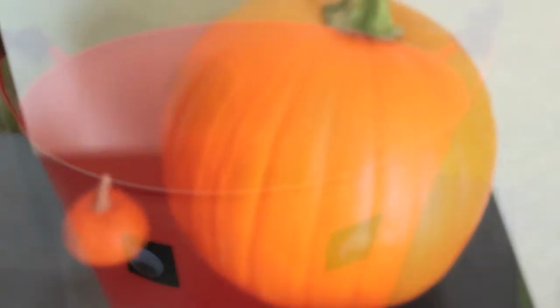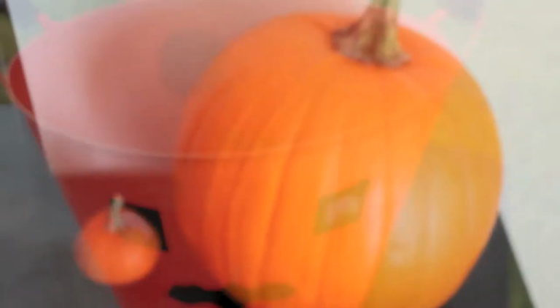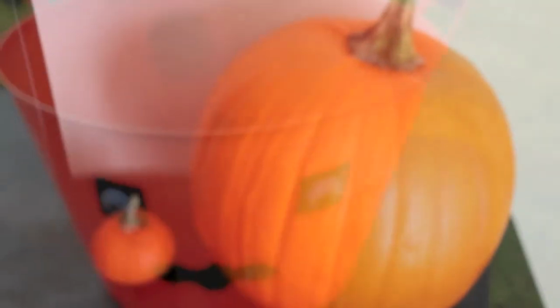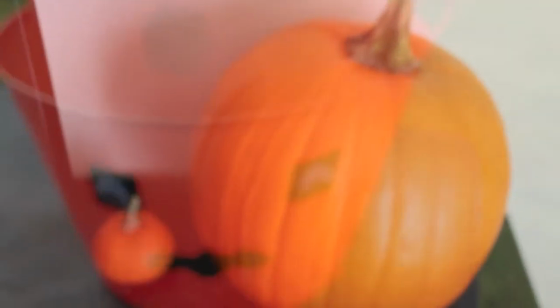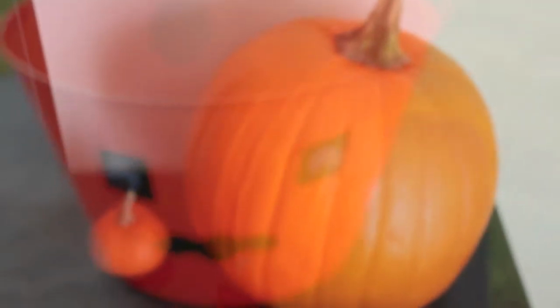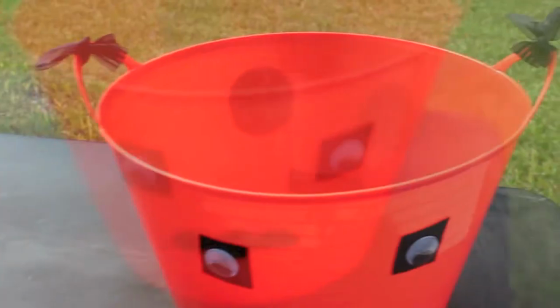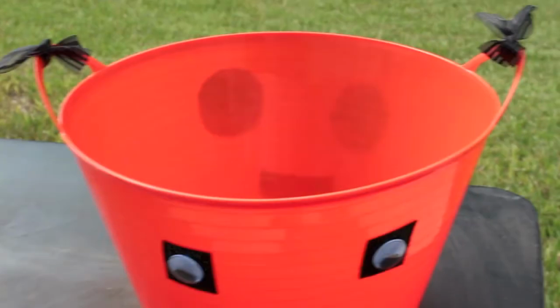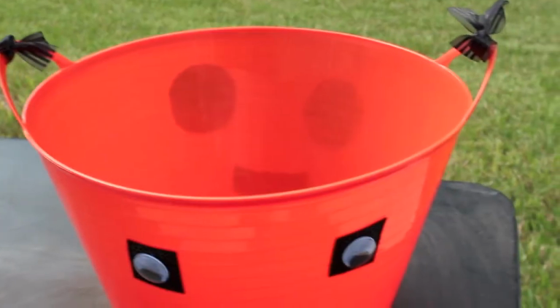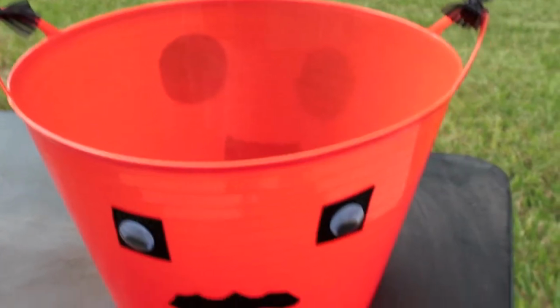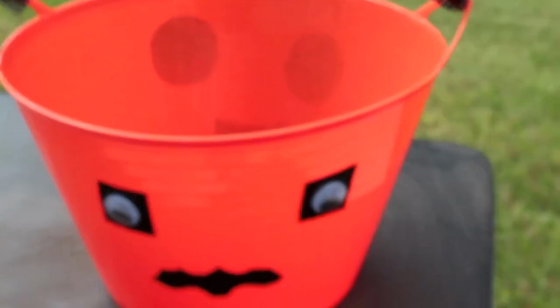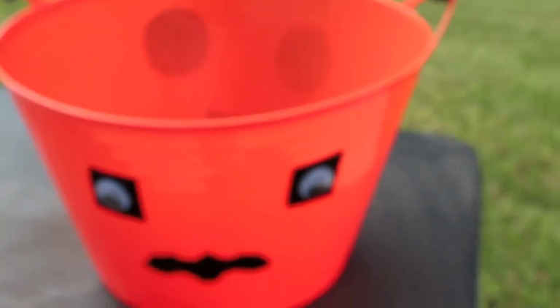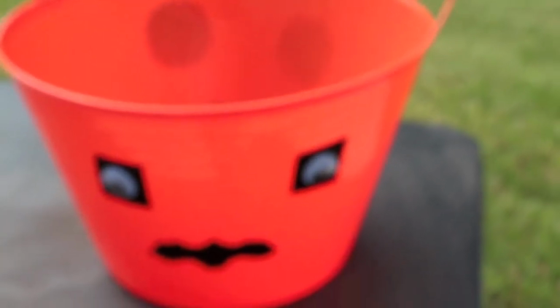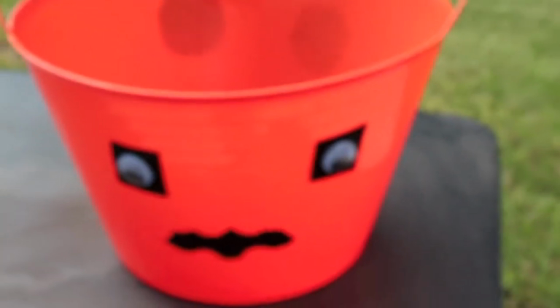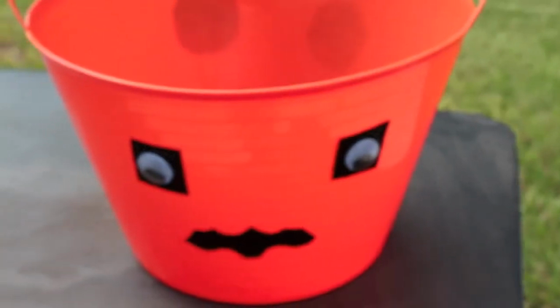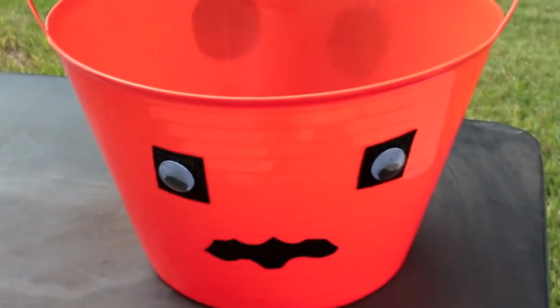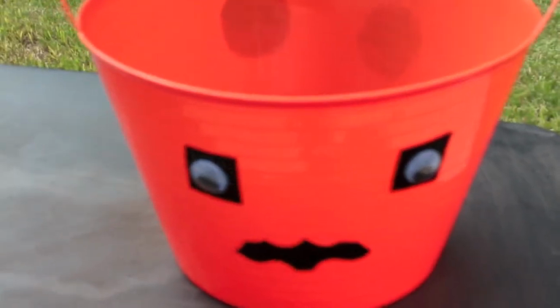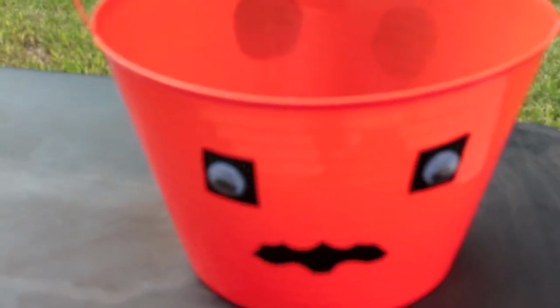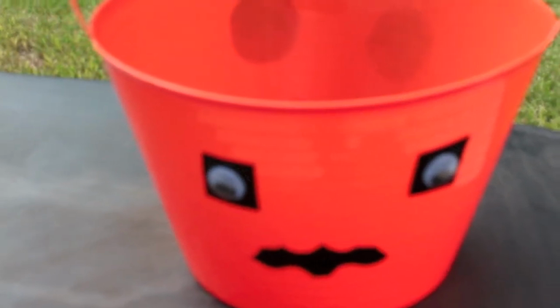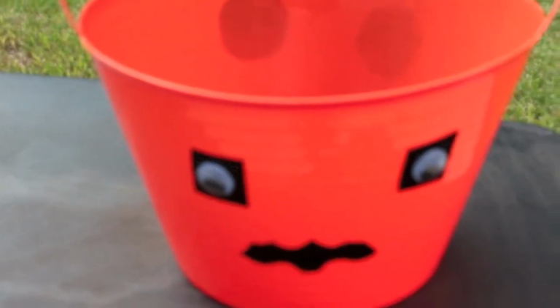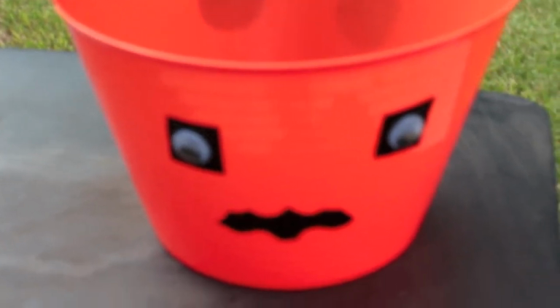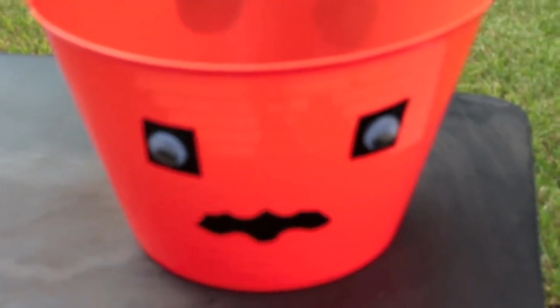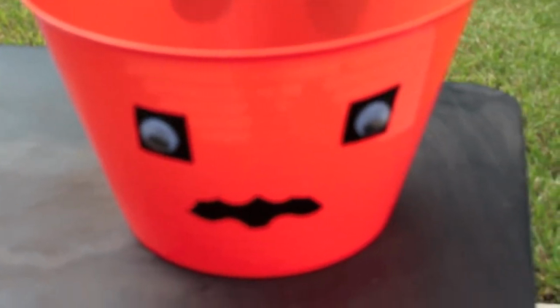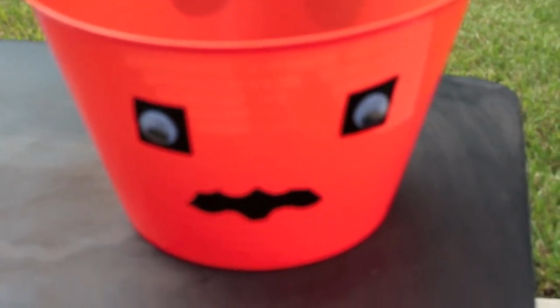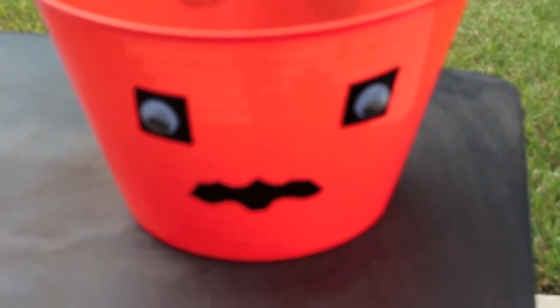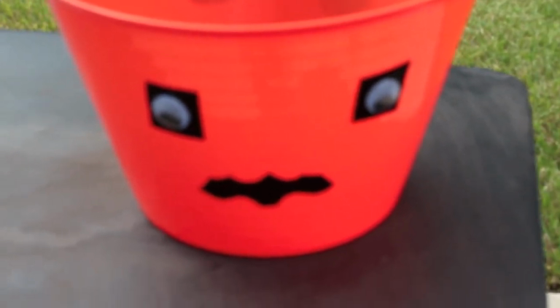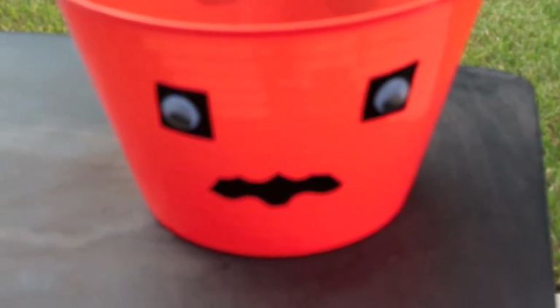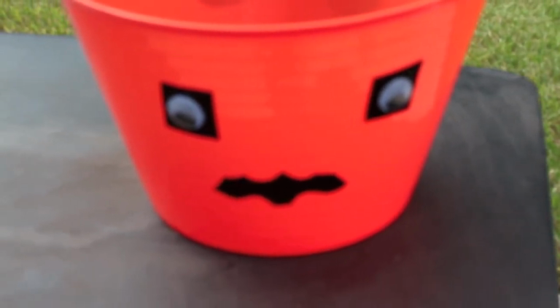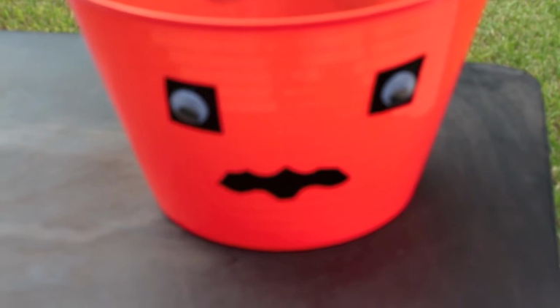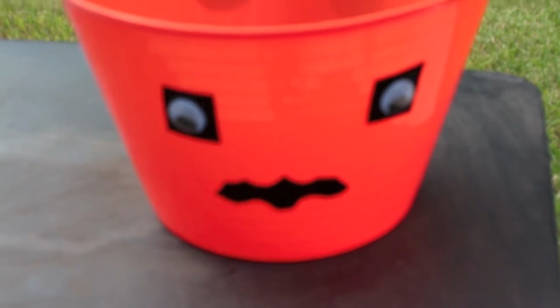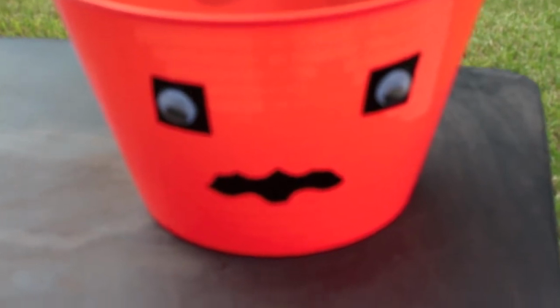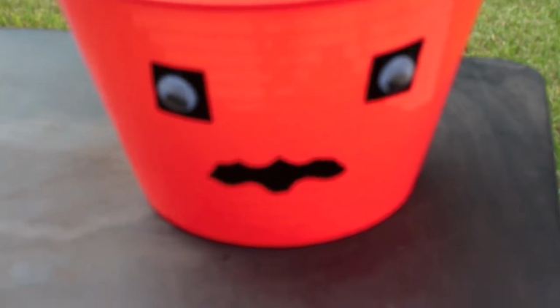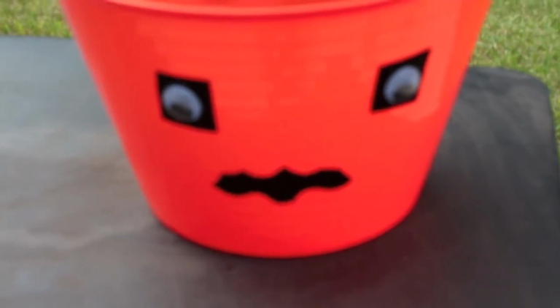Hi guys! Today is a DIY Halloween craft project for under five dollars. Hope you stay tuned if you want to learn more.